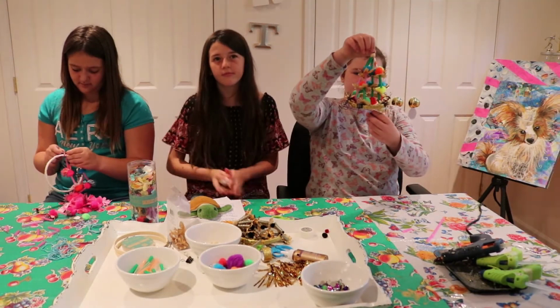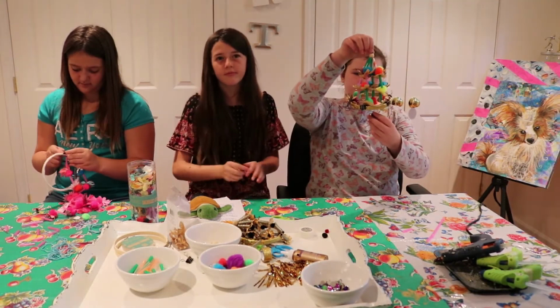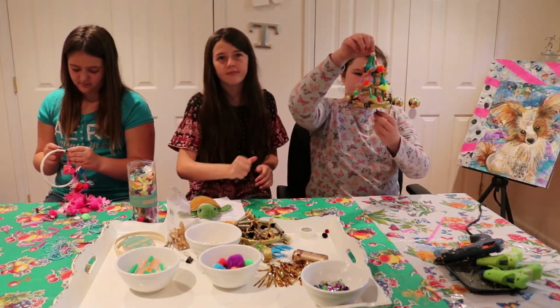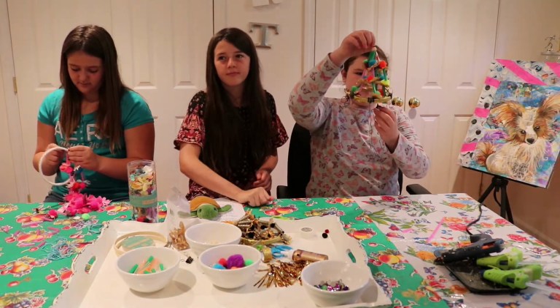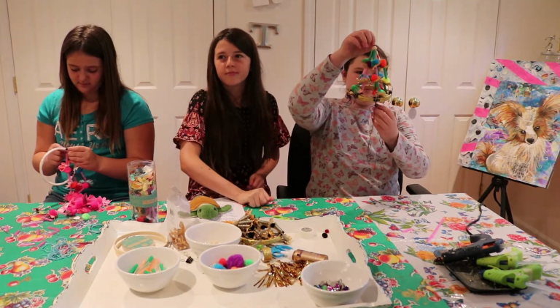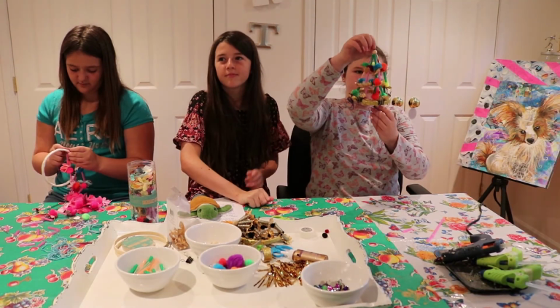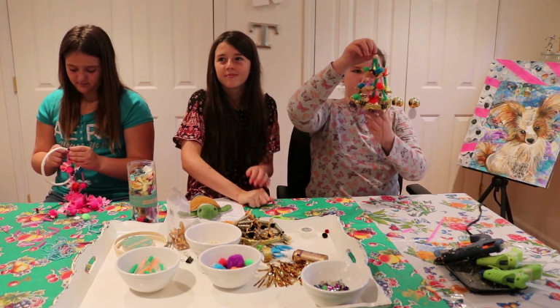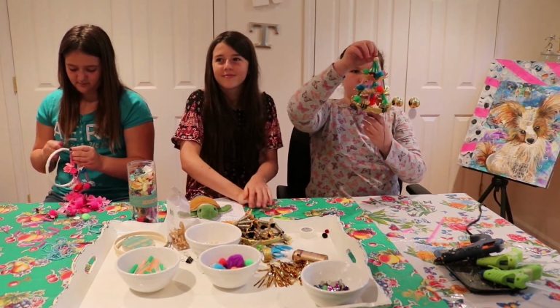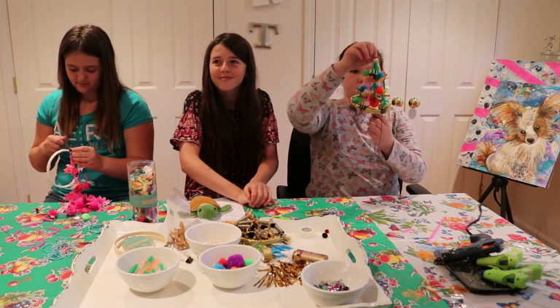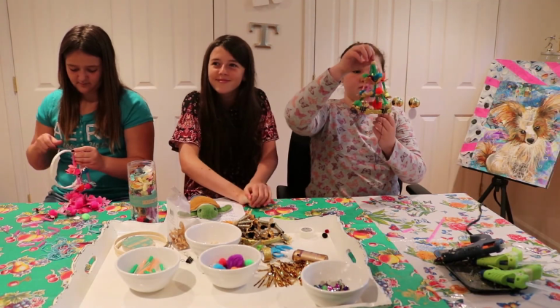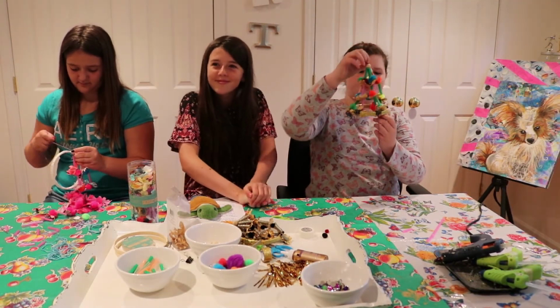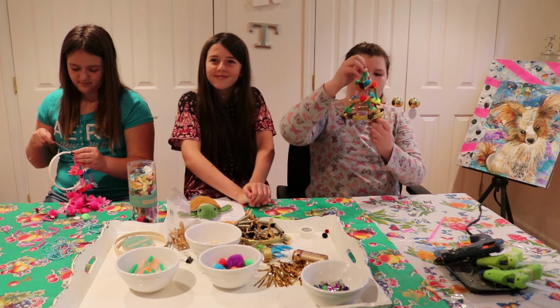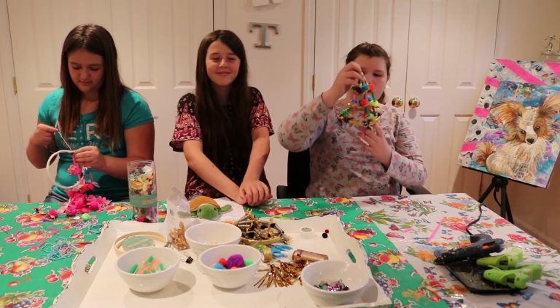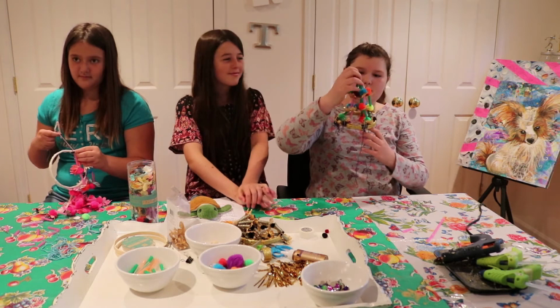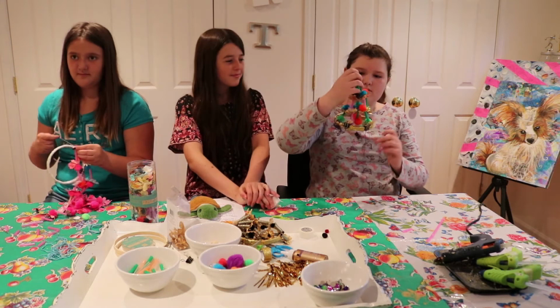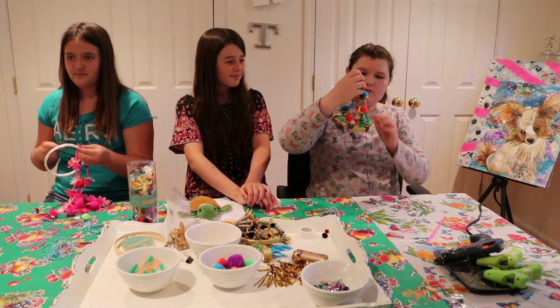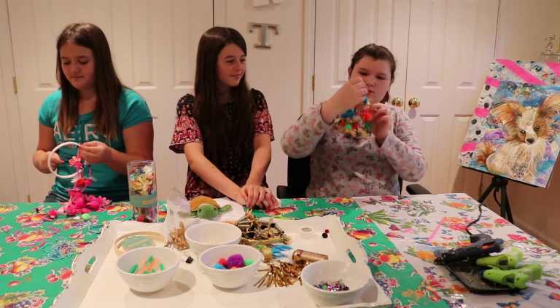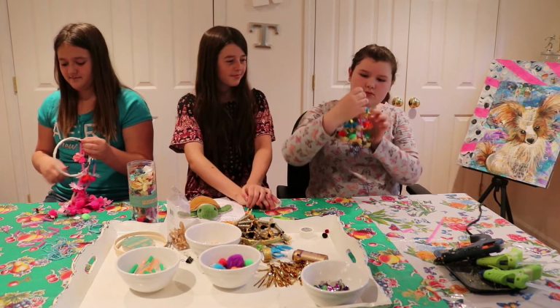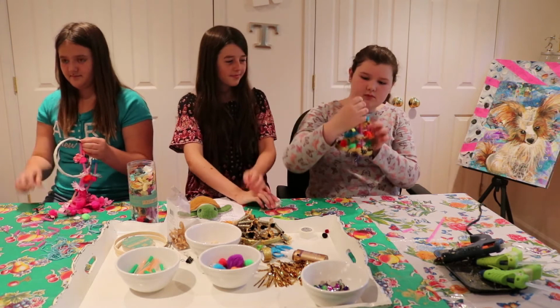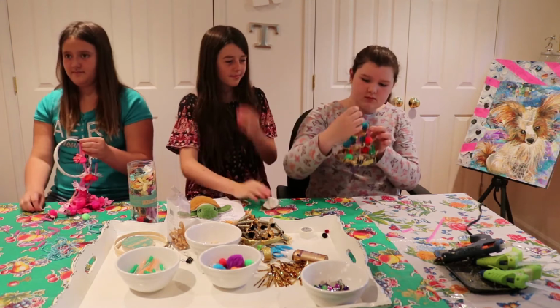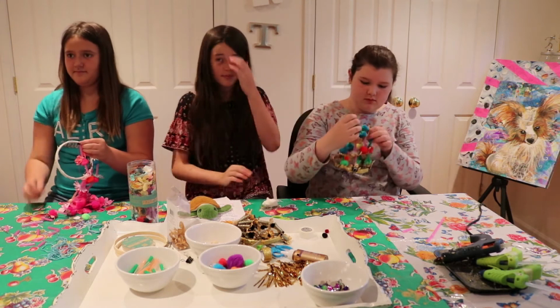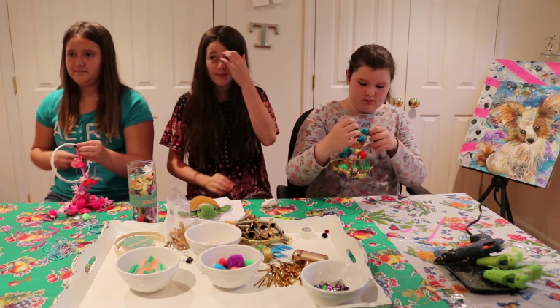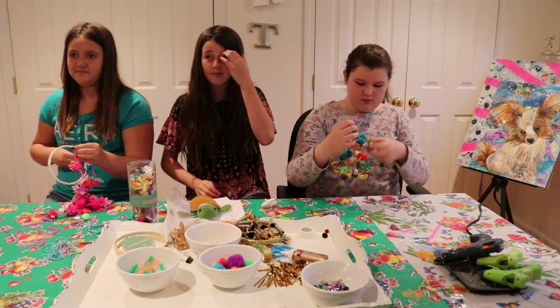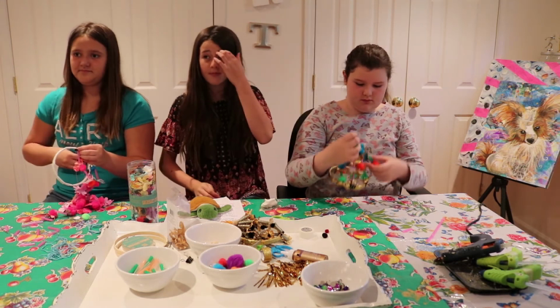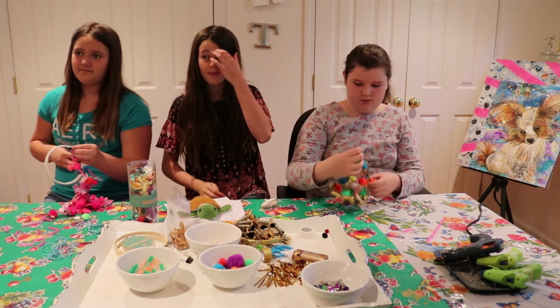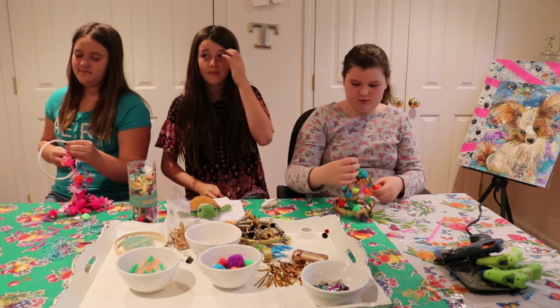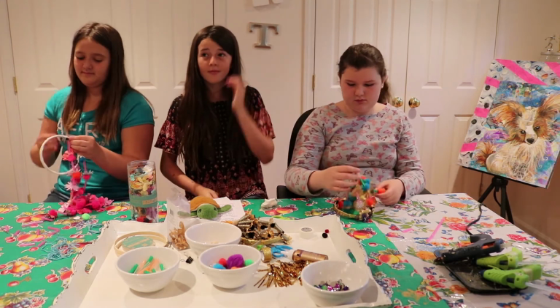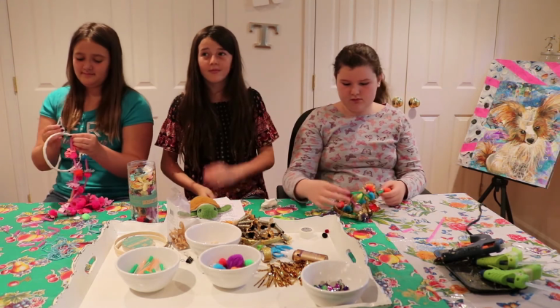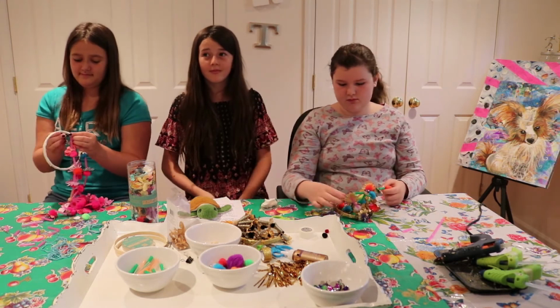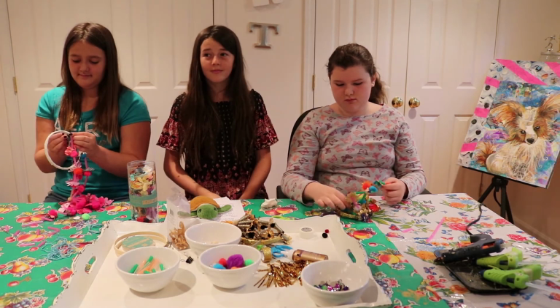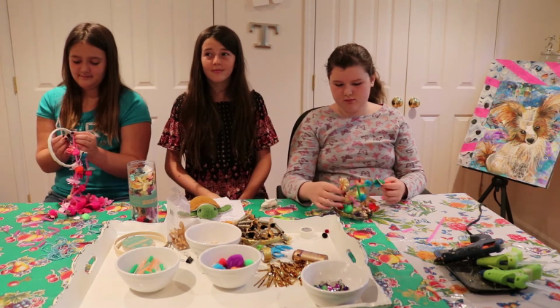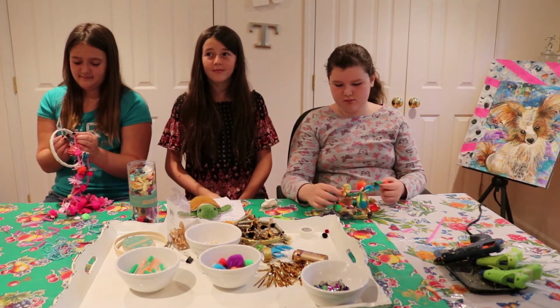Wrapping string around the hoop, but not all of it — you need that string for the bottom.